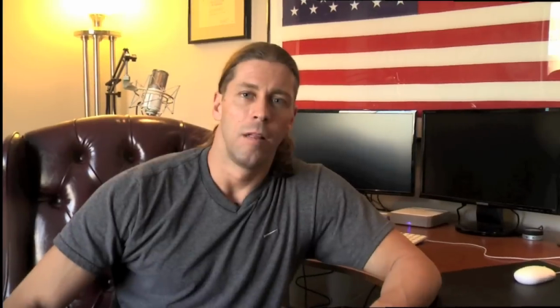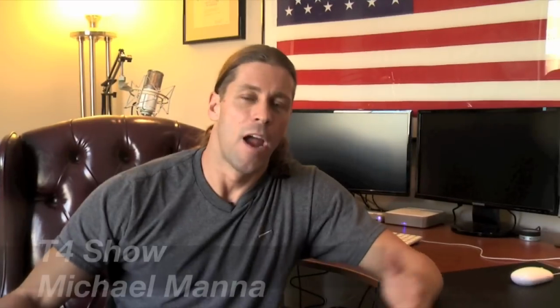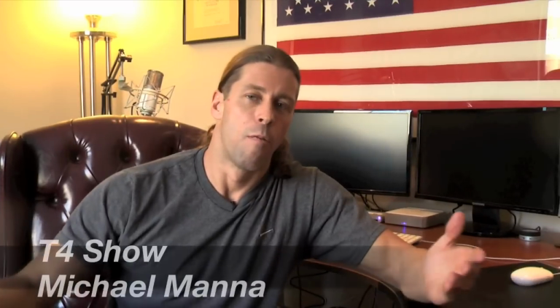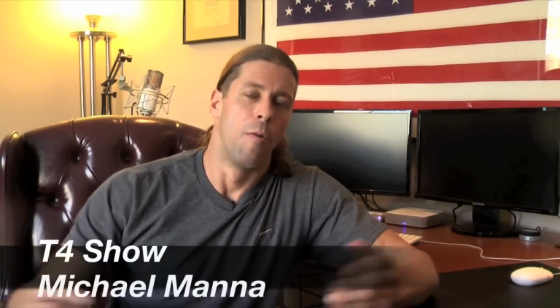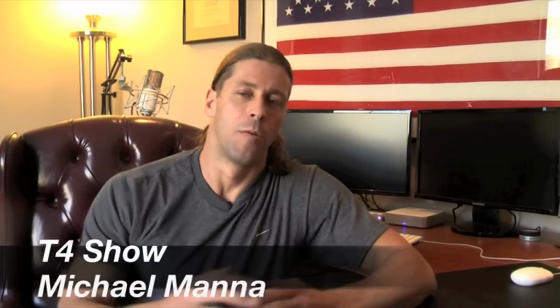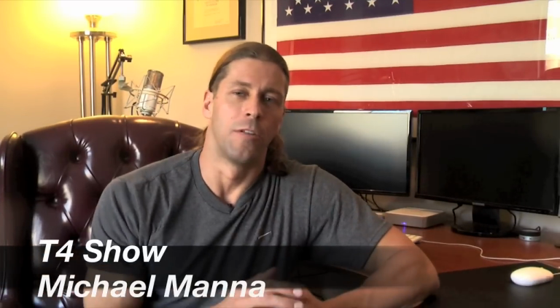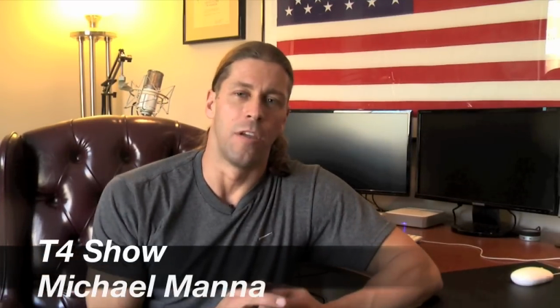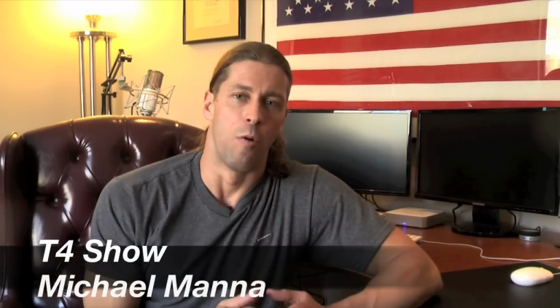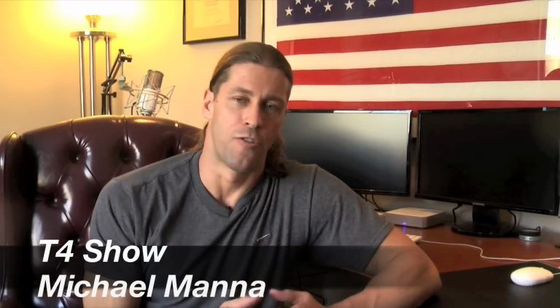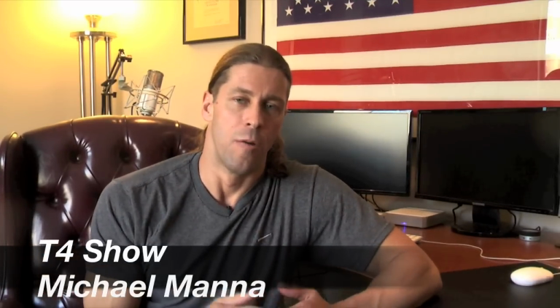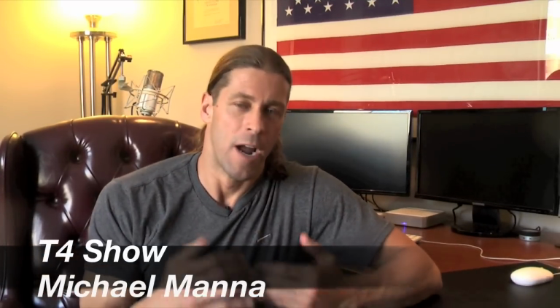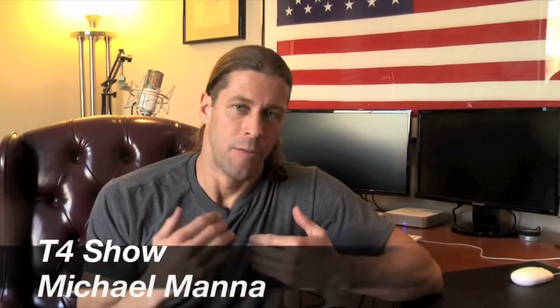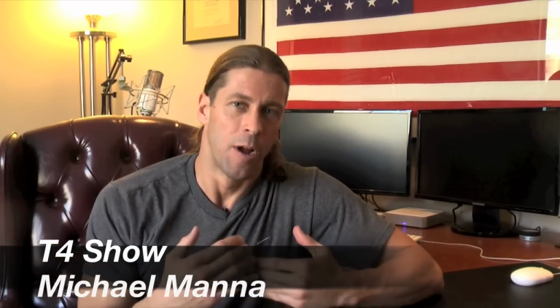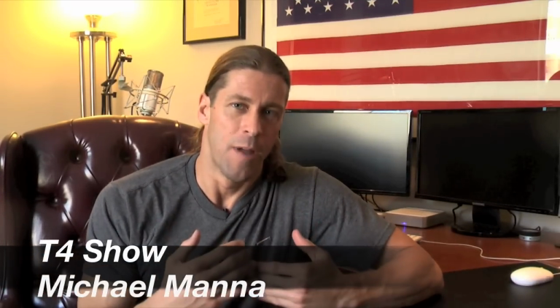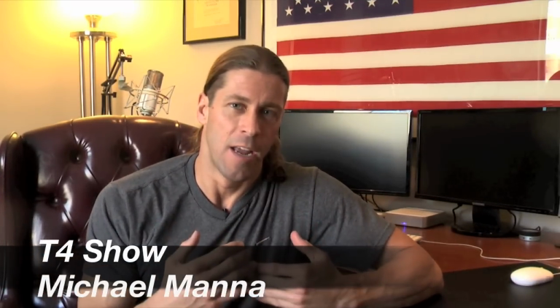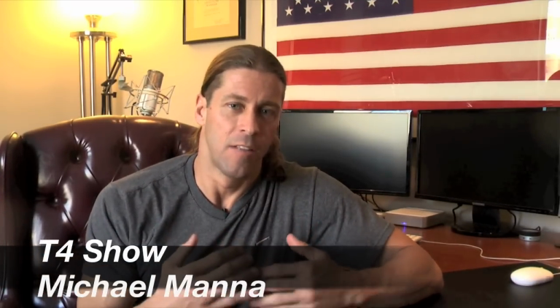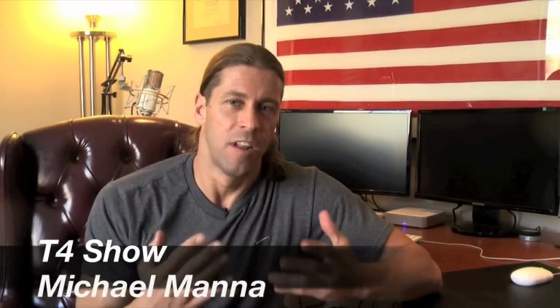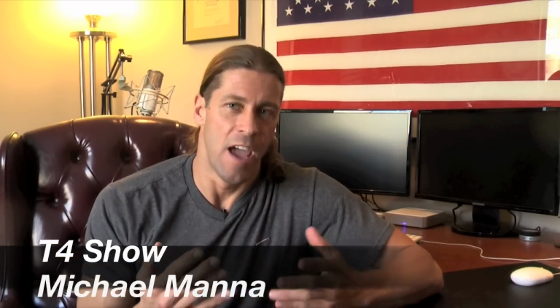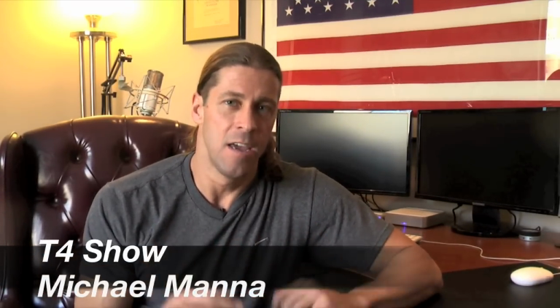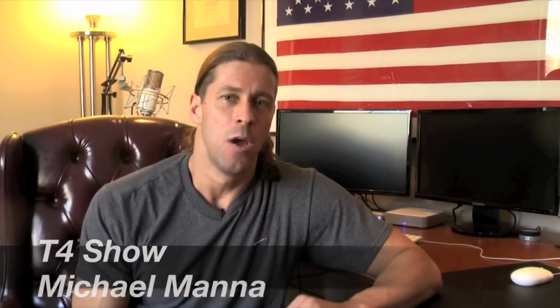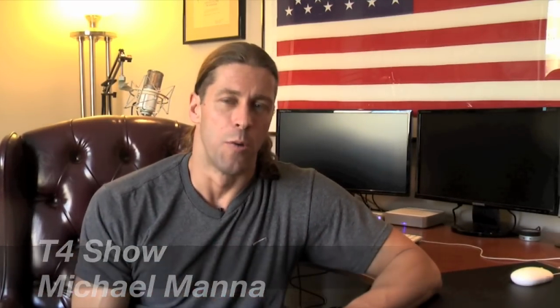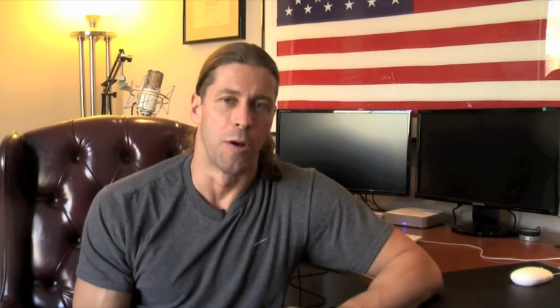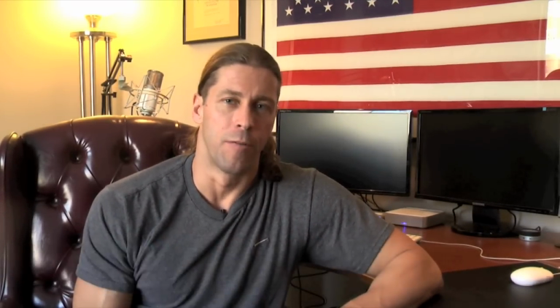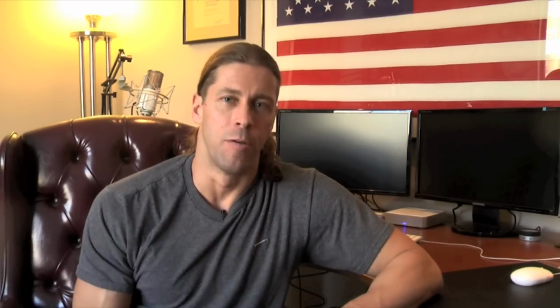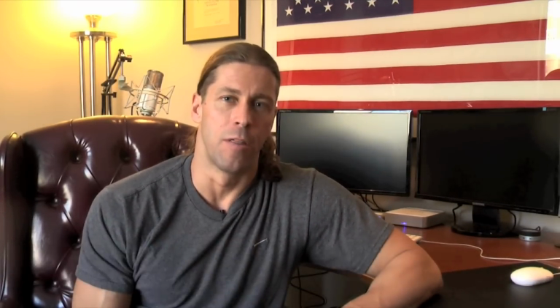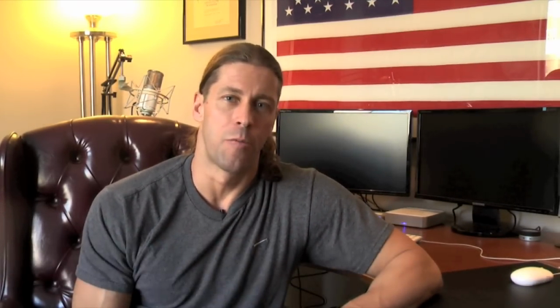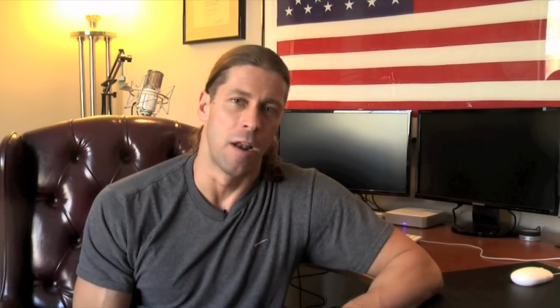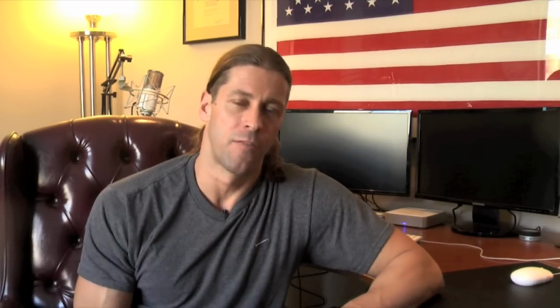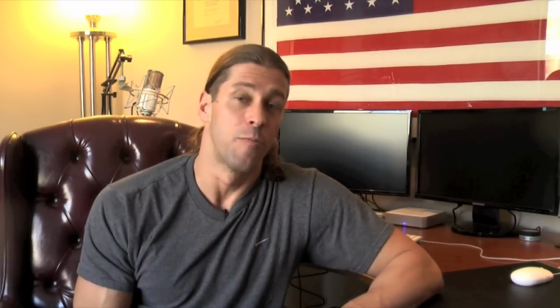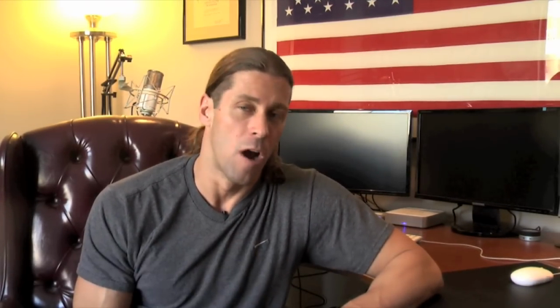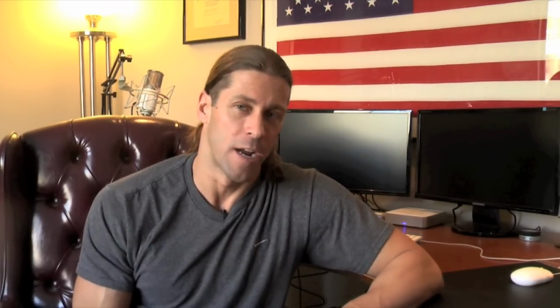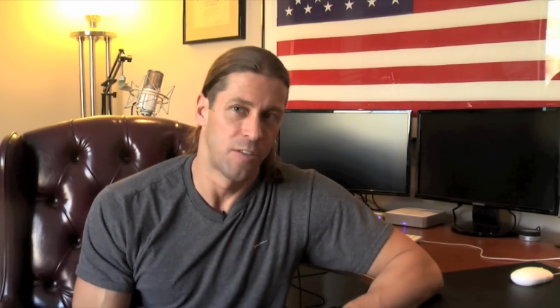Hey everyone, welcome to the T4 Show. My name is Michael Manna and today we are going to review another product from Targus.